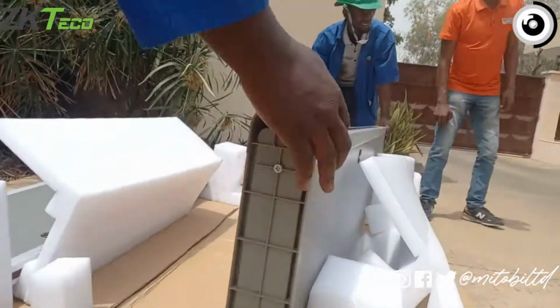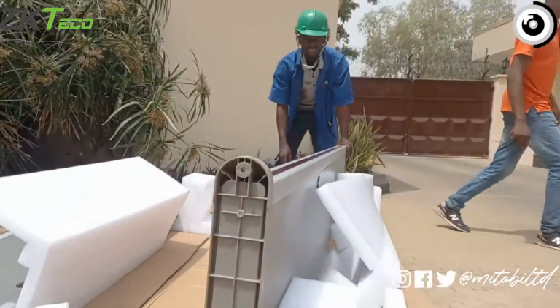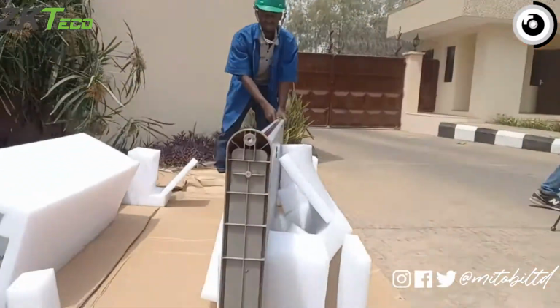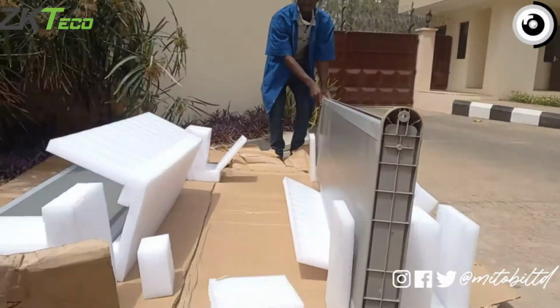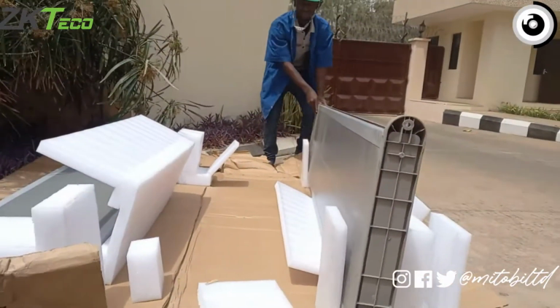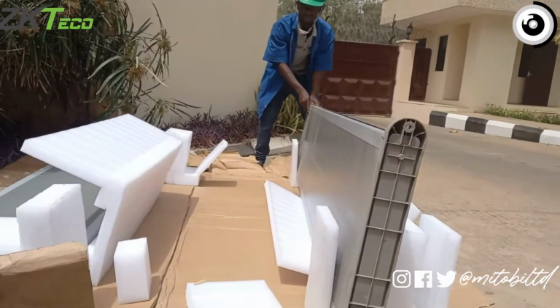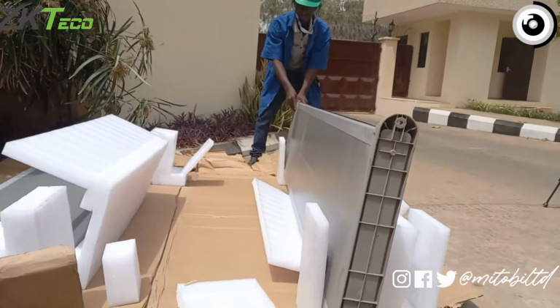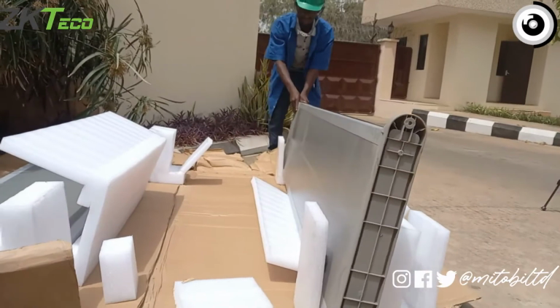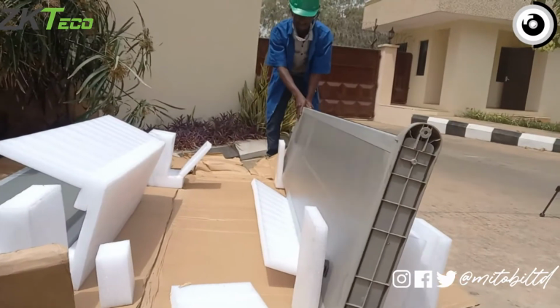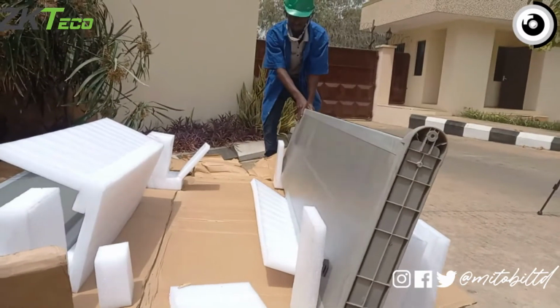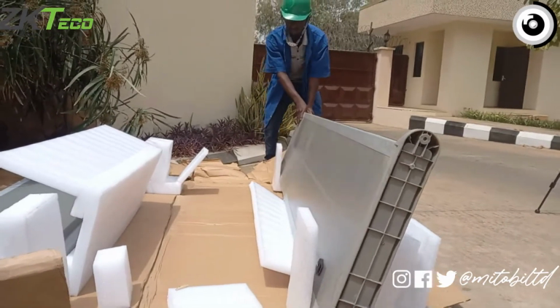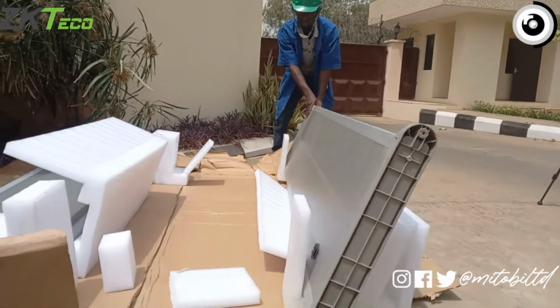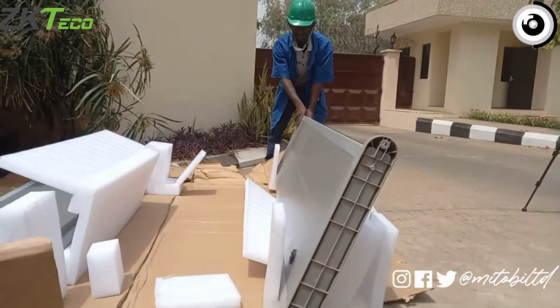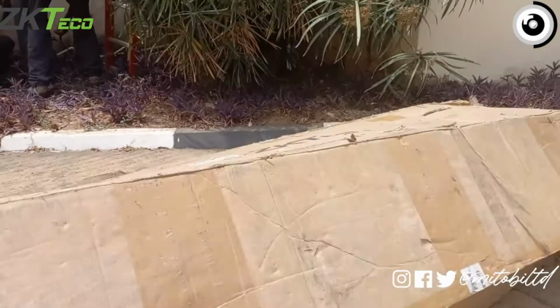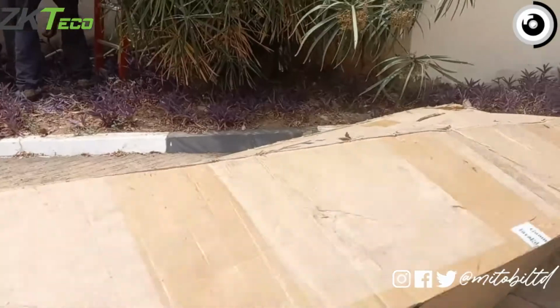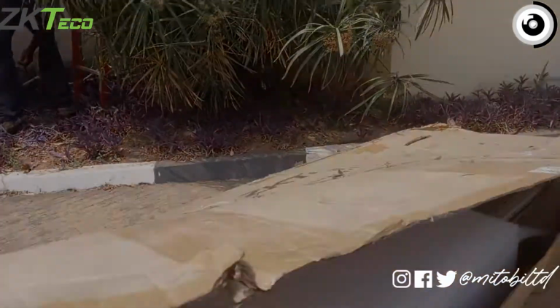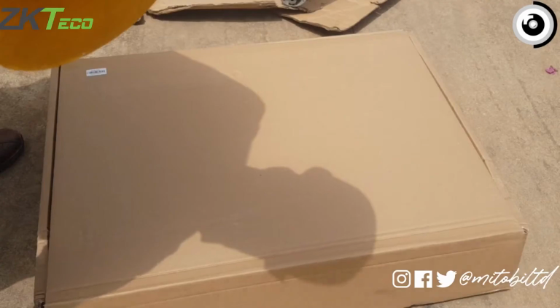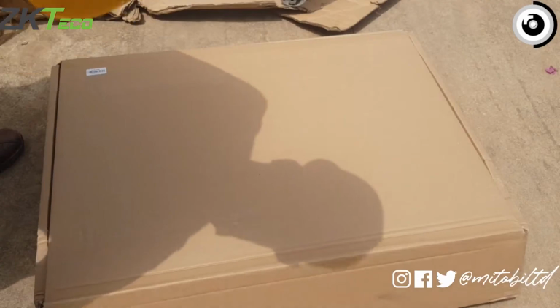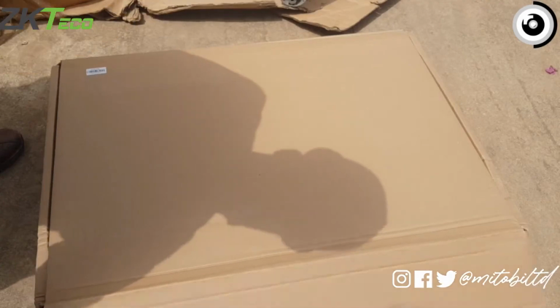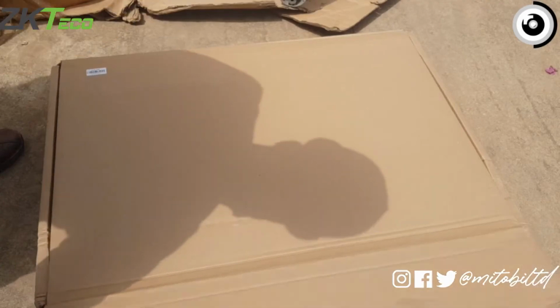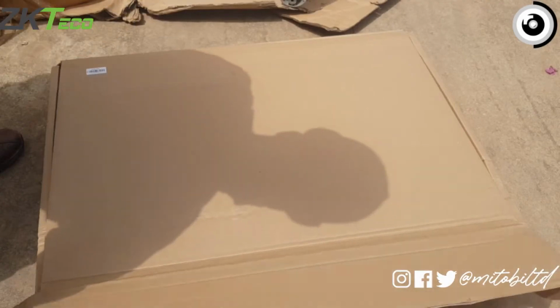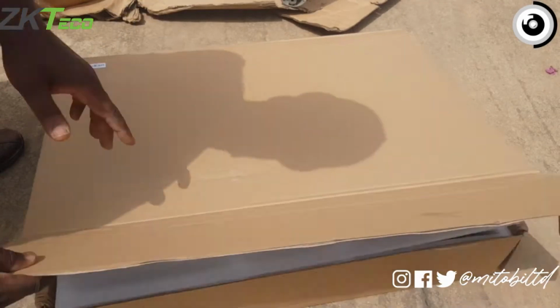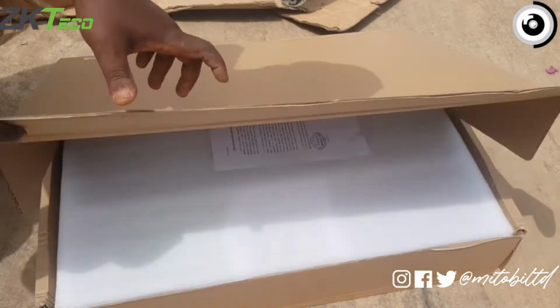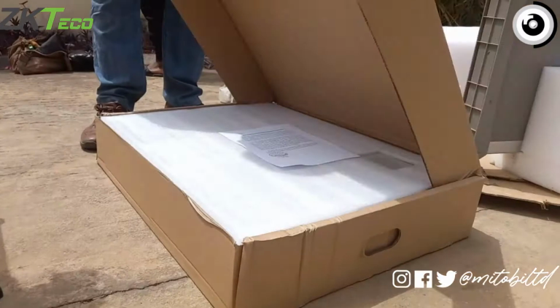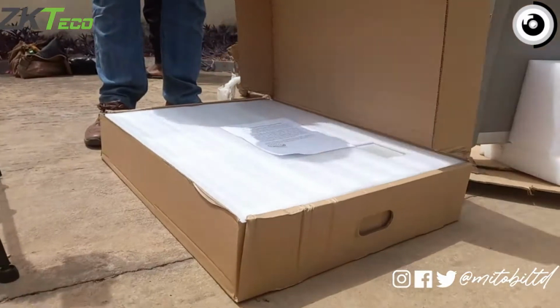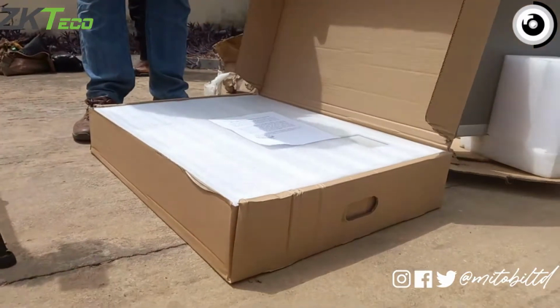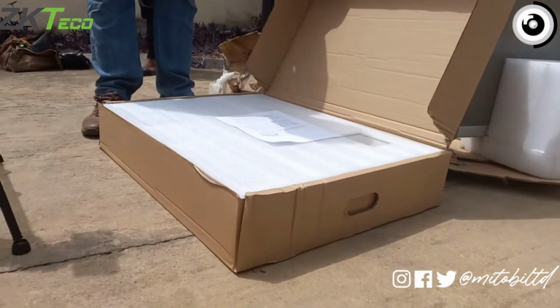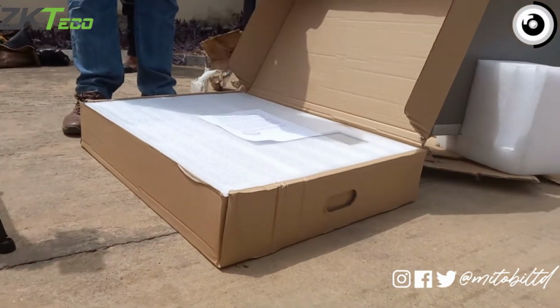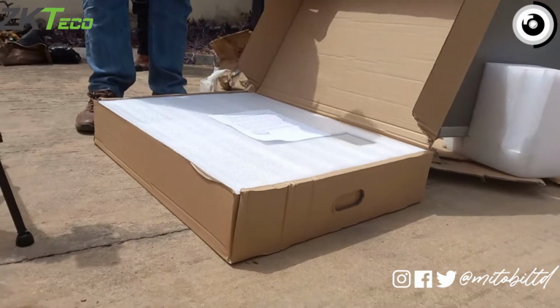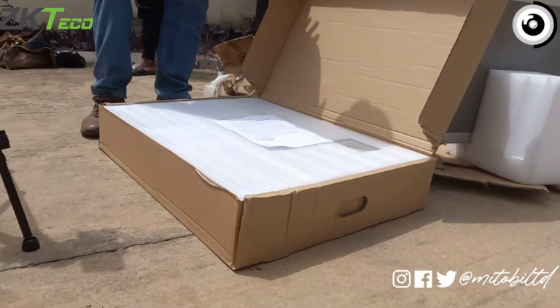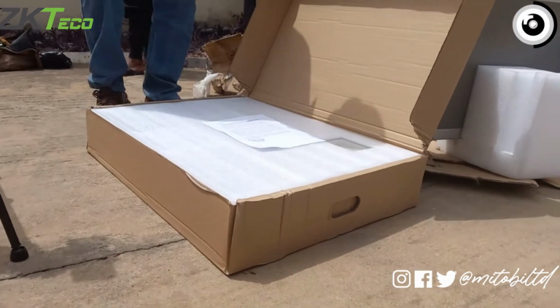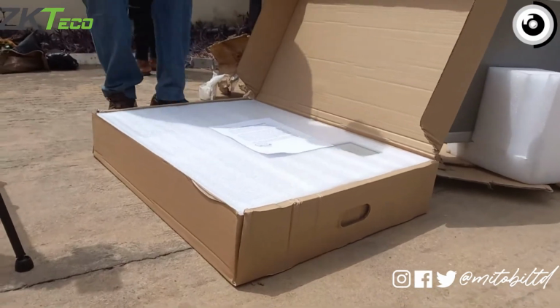In the larger box we have the left and right panels, and that's pretty much it for the bigger box. So let's get straight to the smaller box.